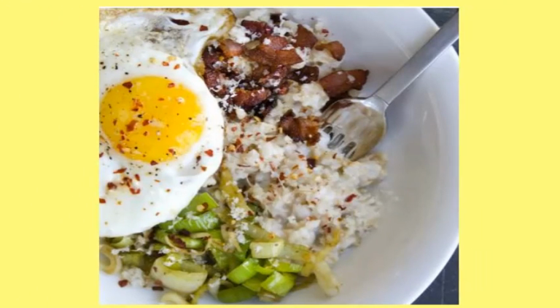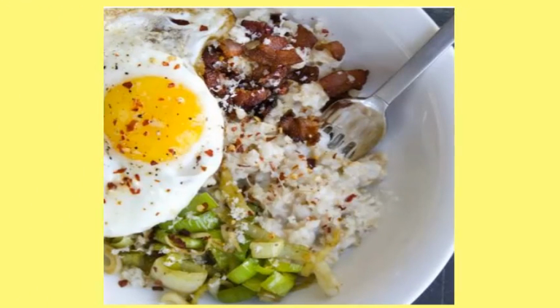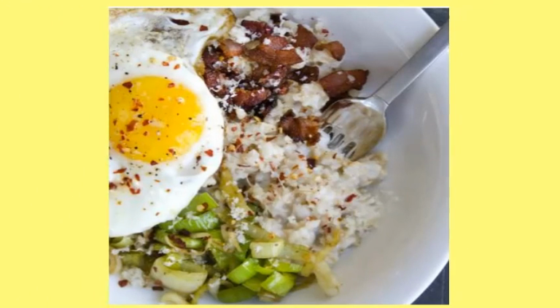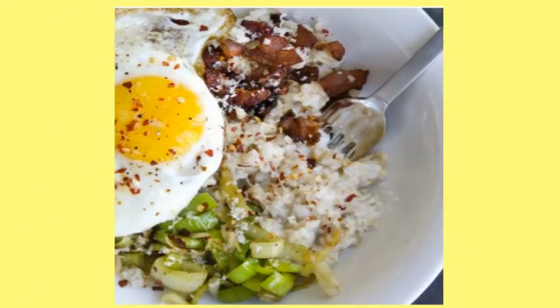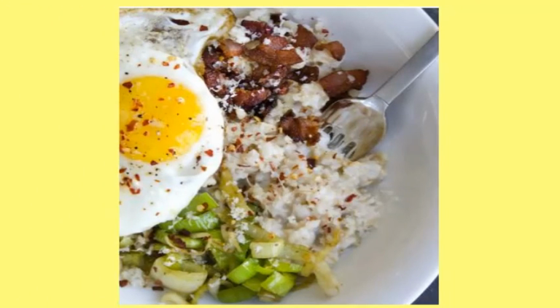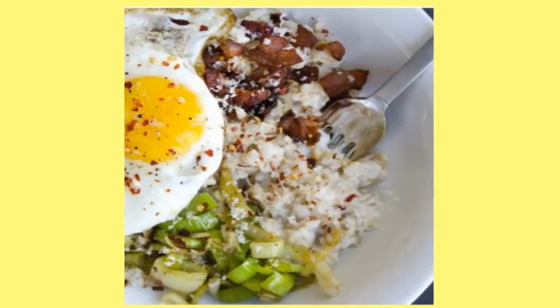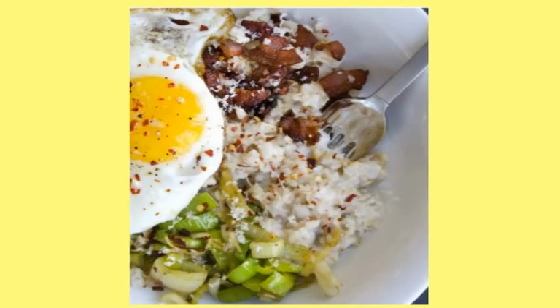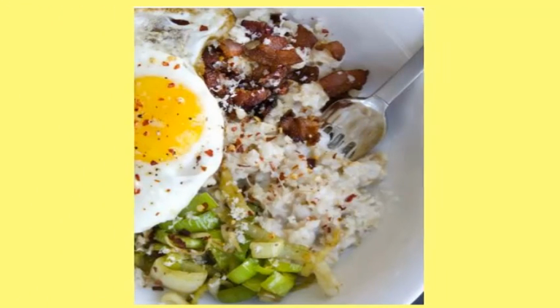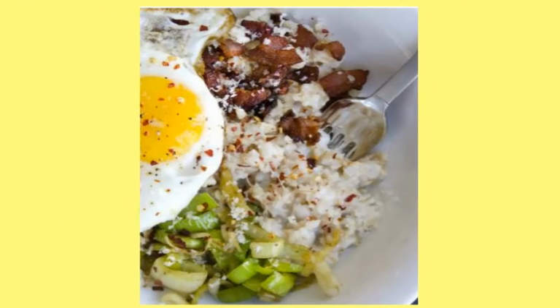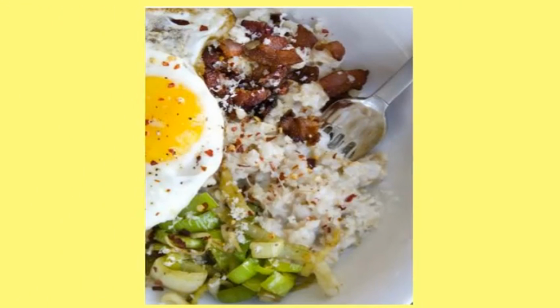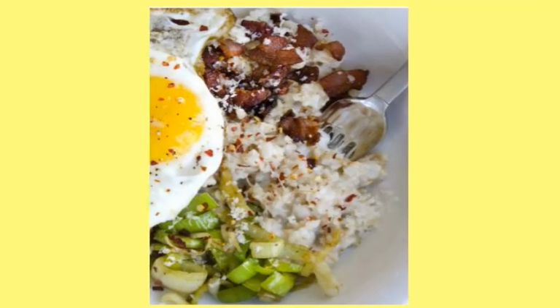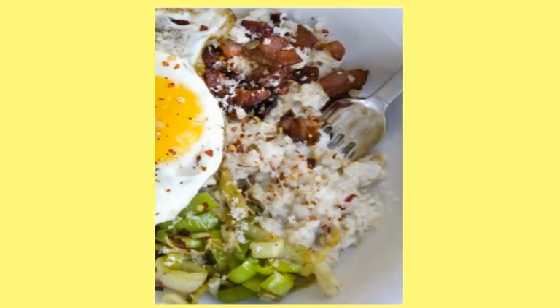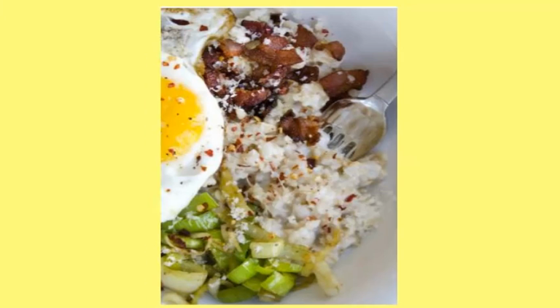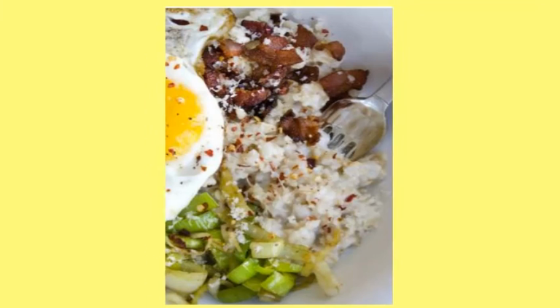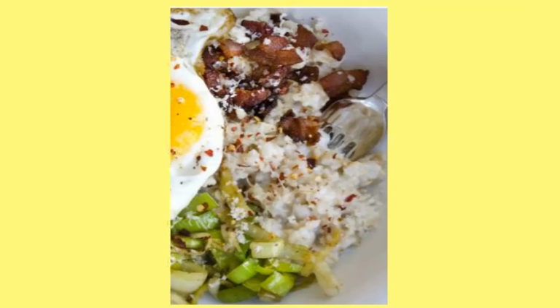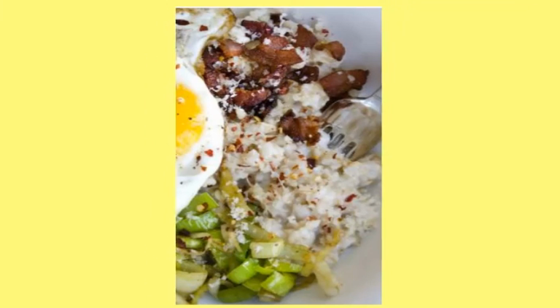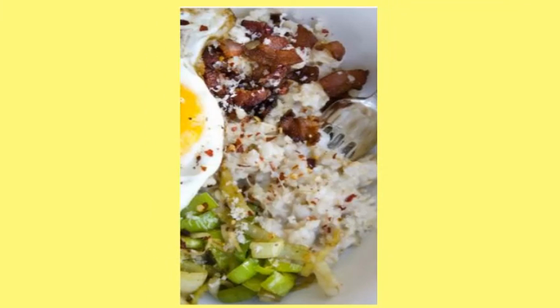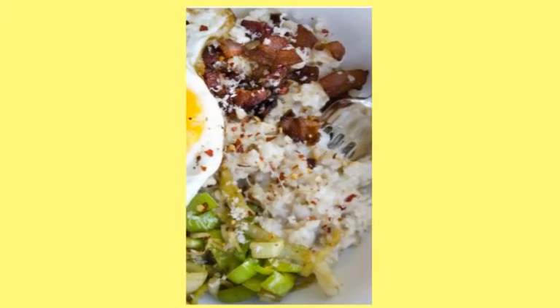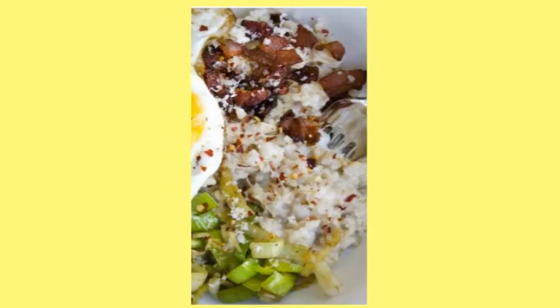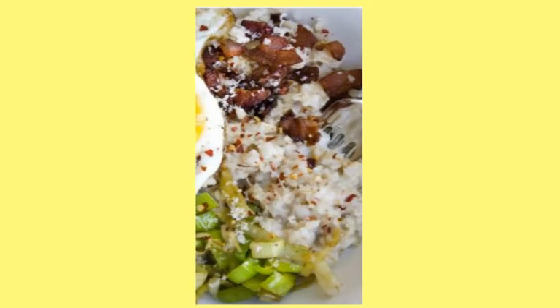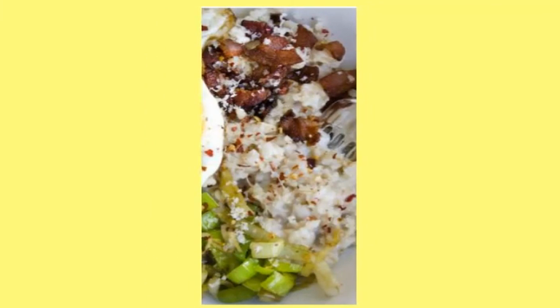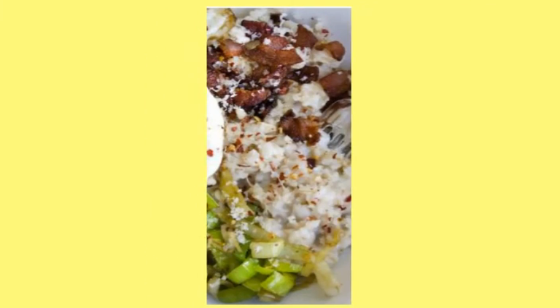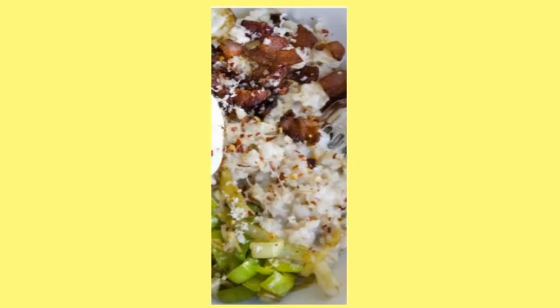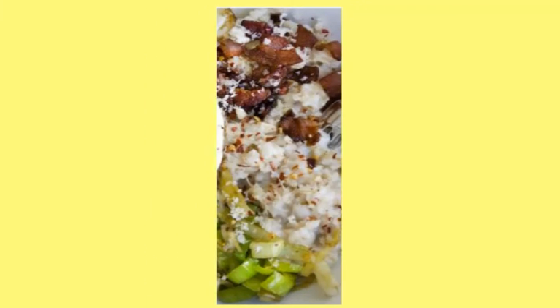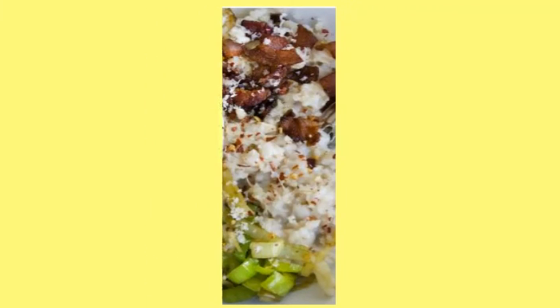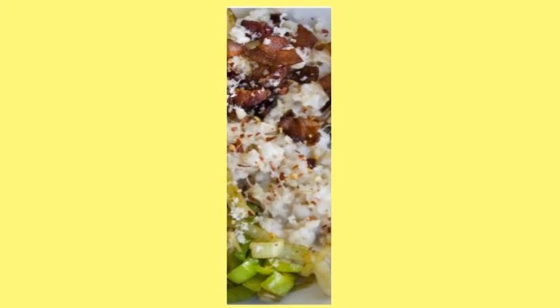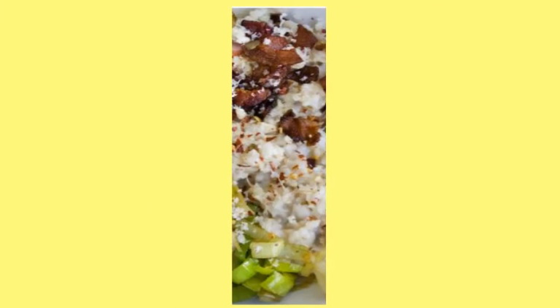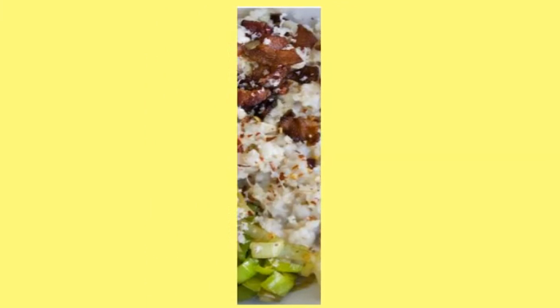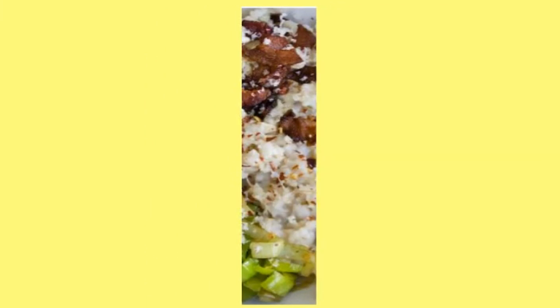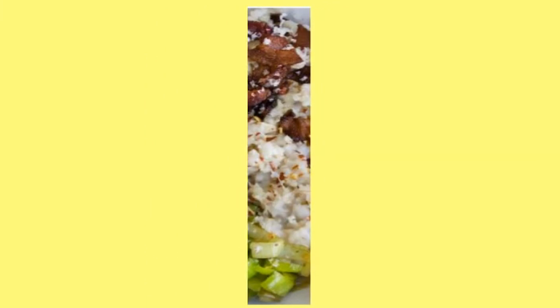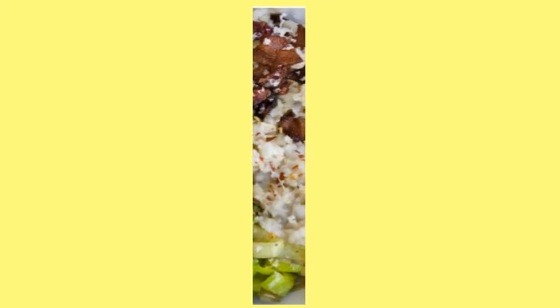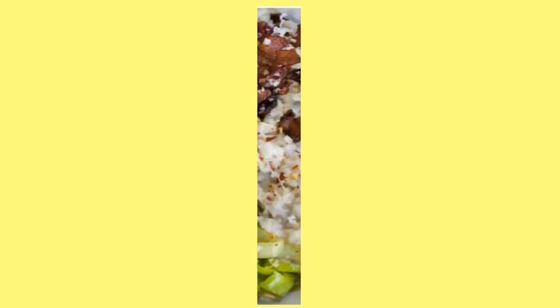This post is sponsored by American Egg Board, one of our favorite partners — because eggs.